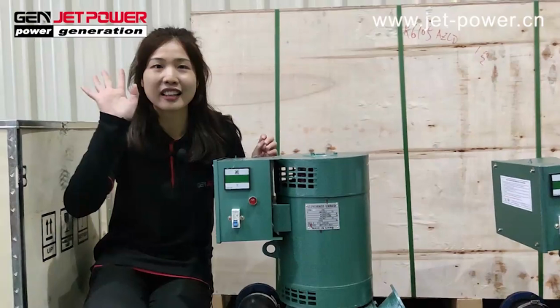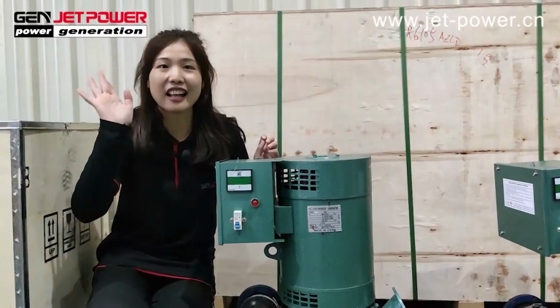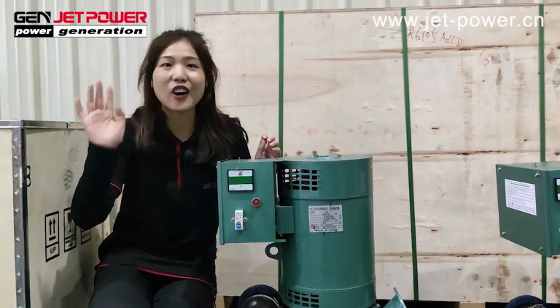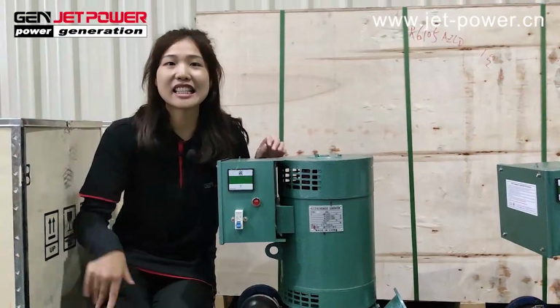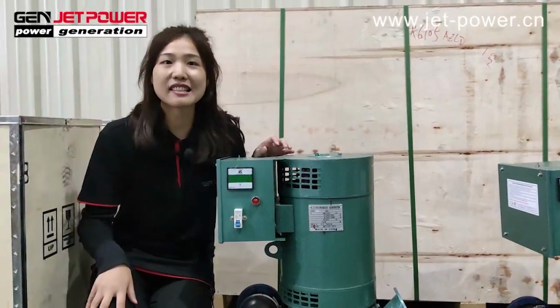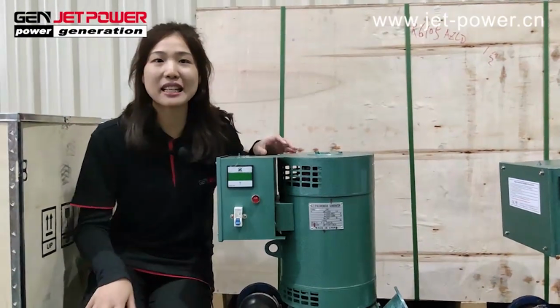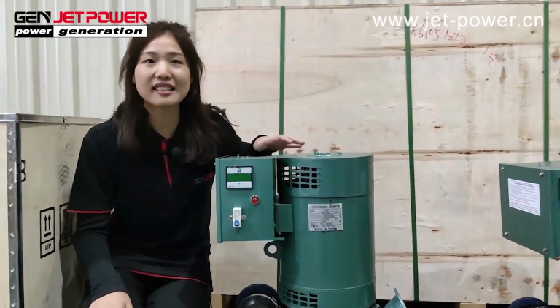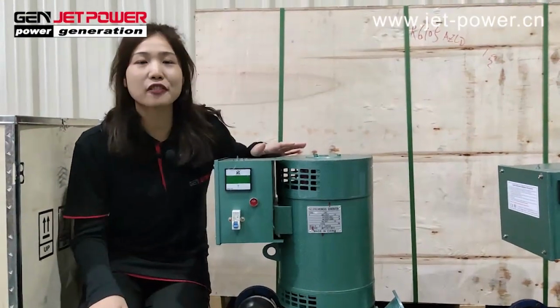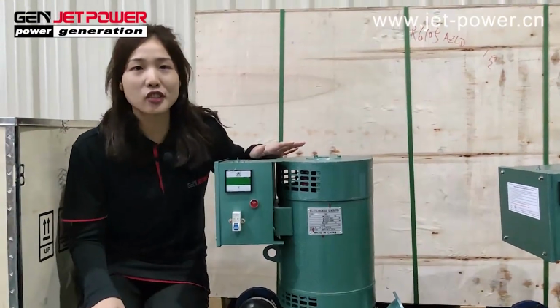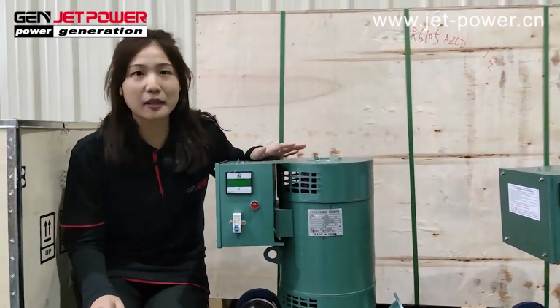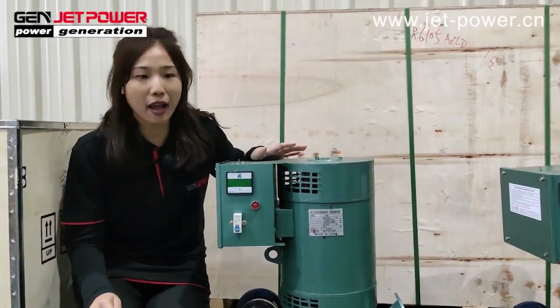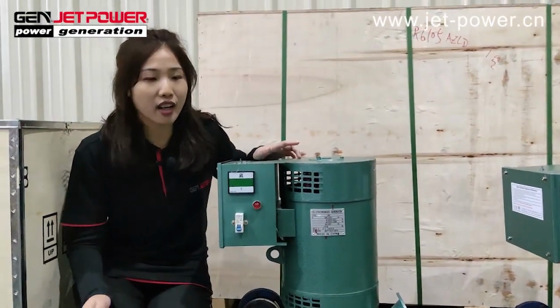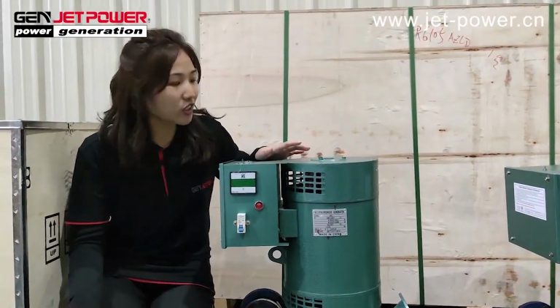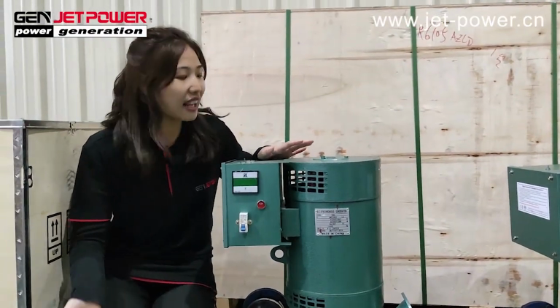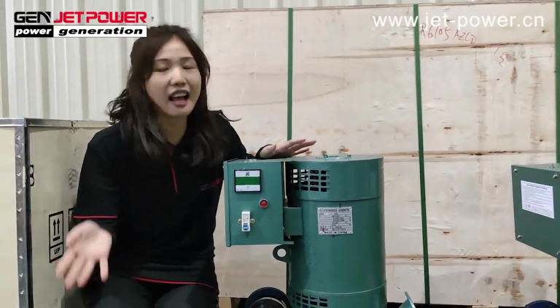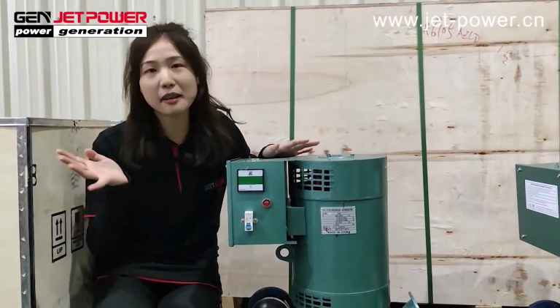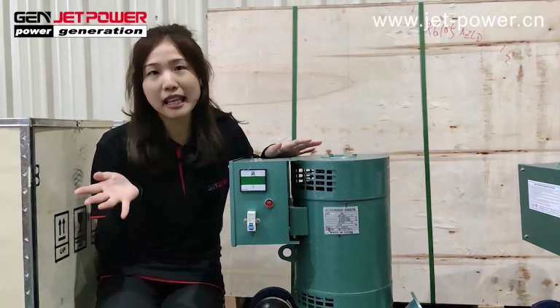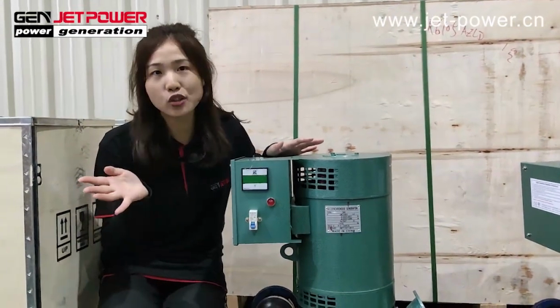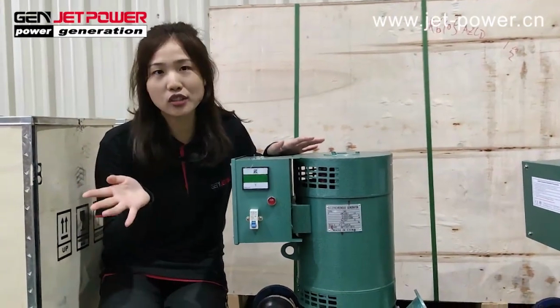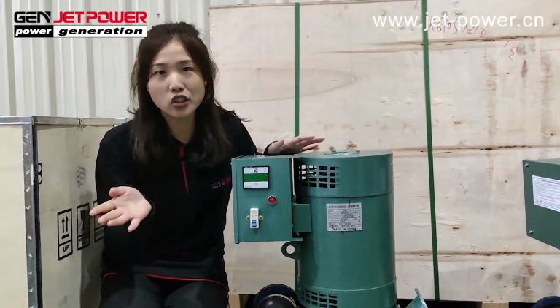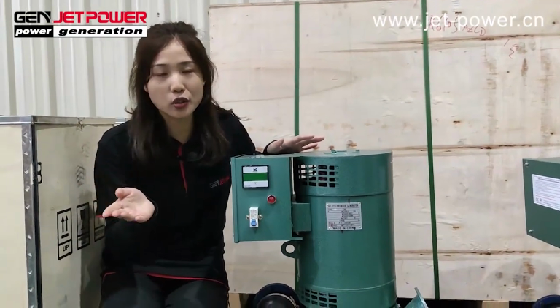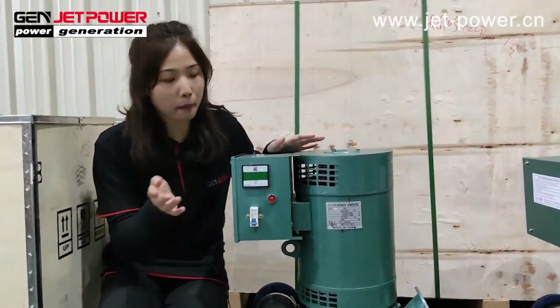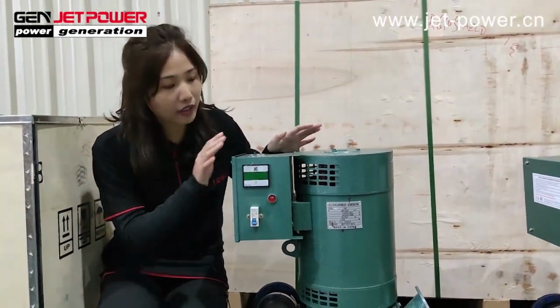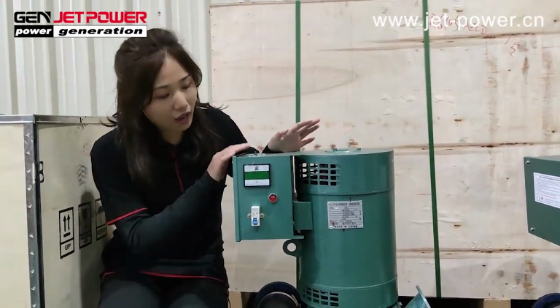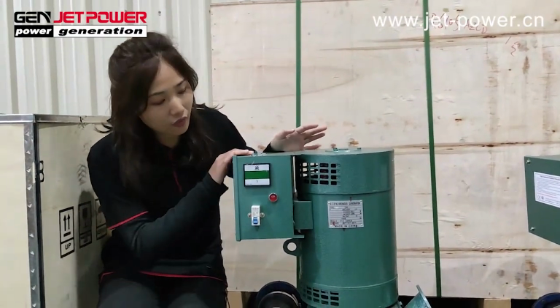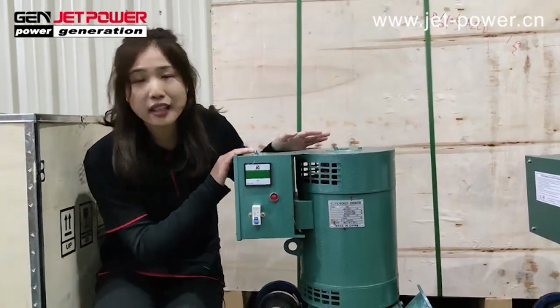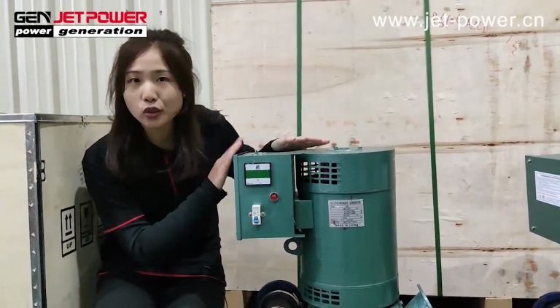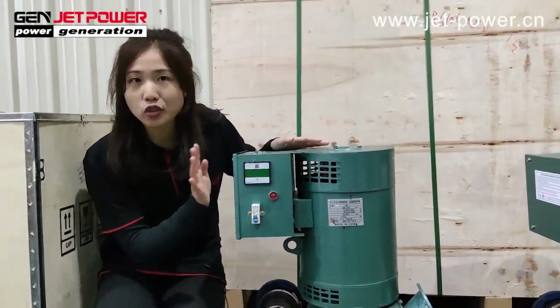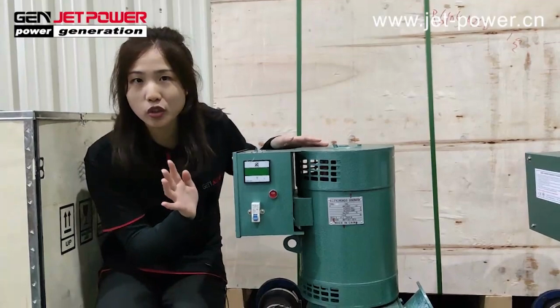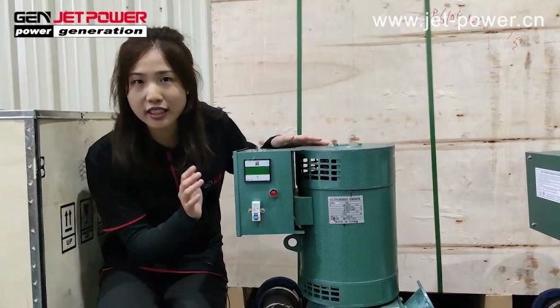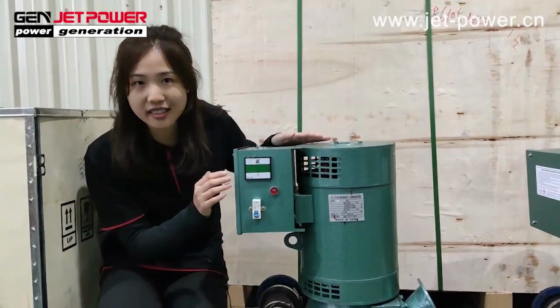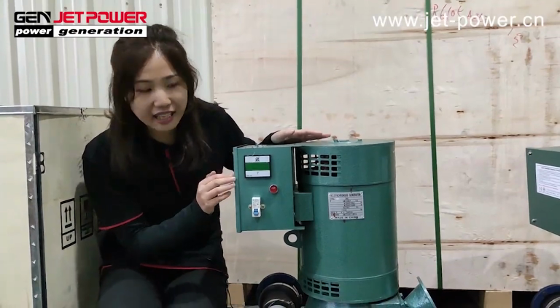Hello, this is Melissa from JetPower. Today, let me introduce you to our Hydro Generator set.